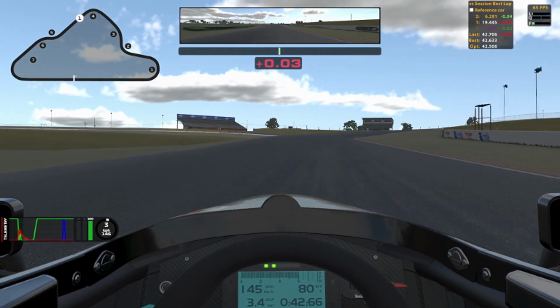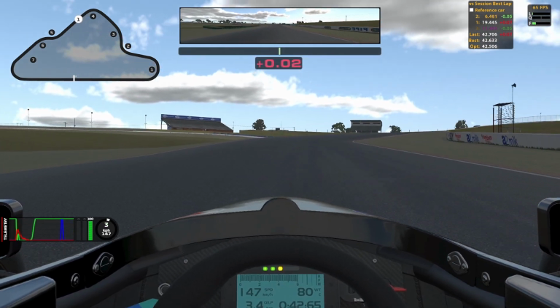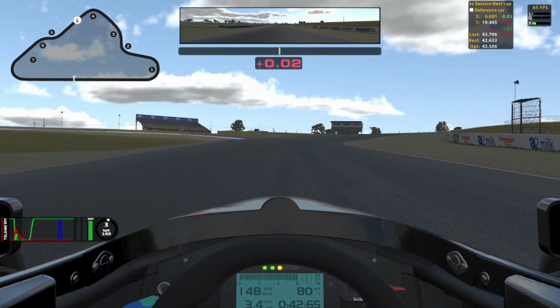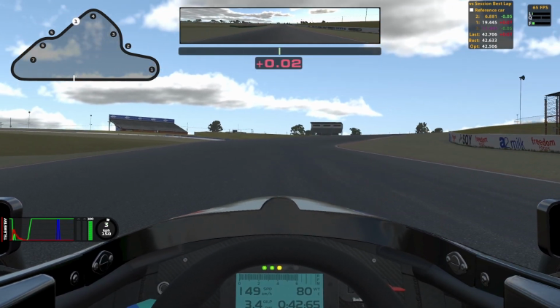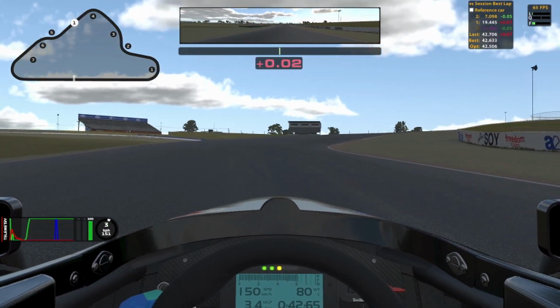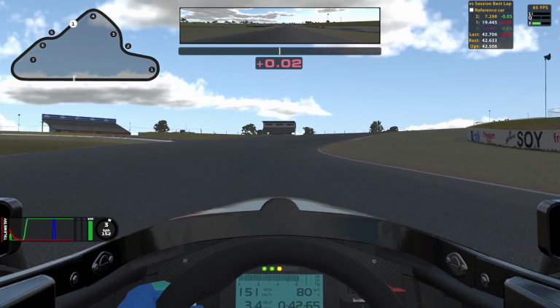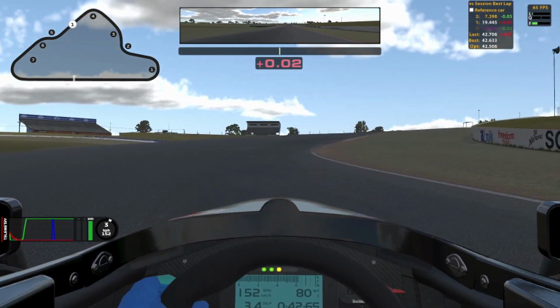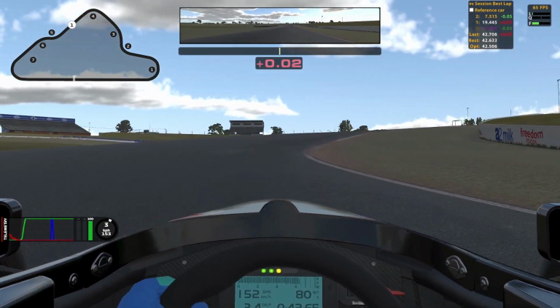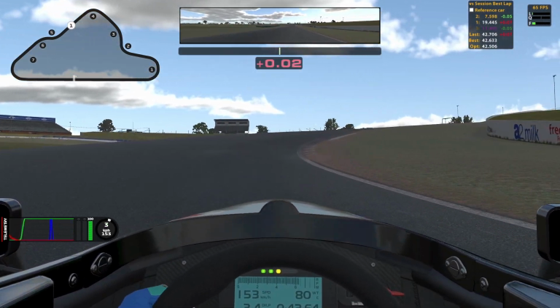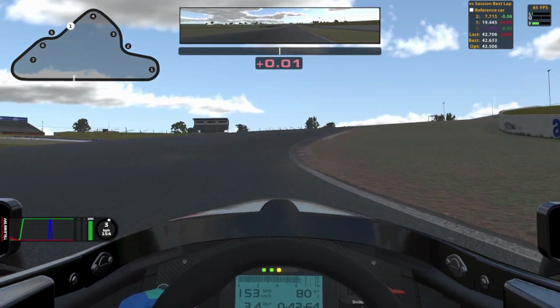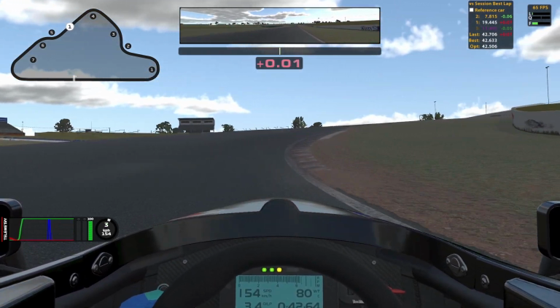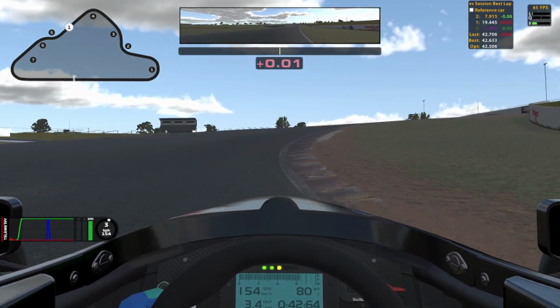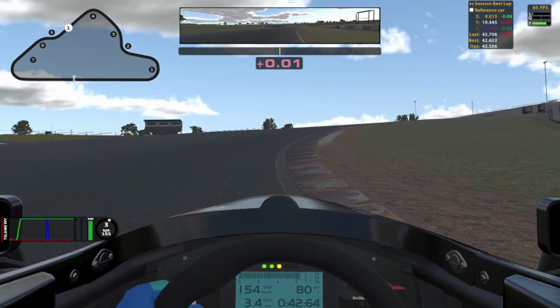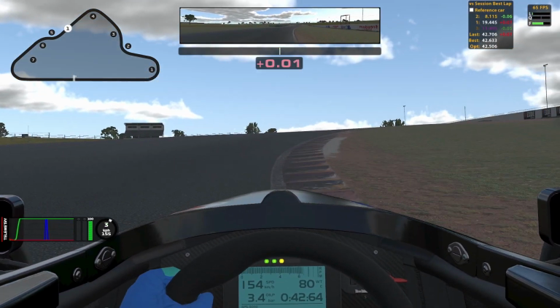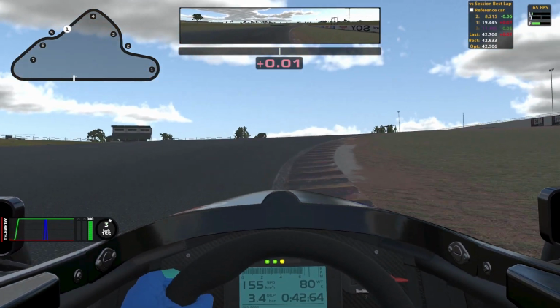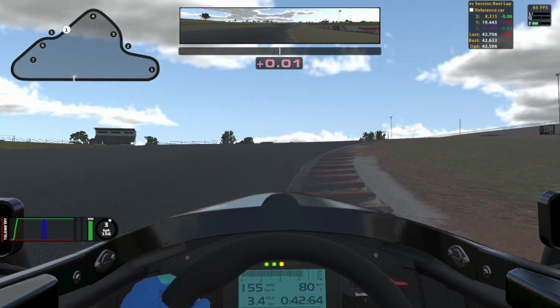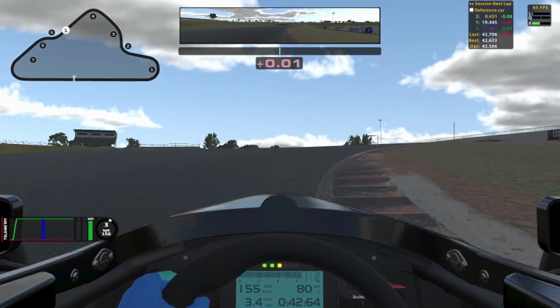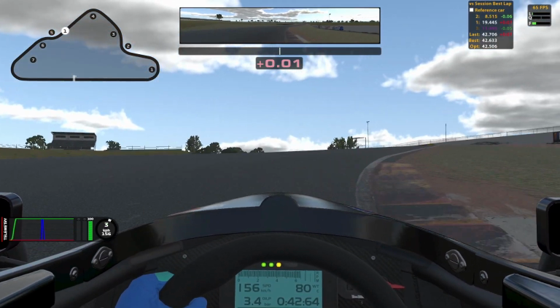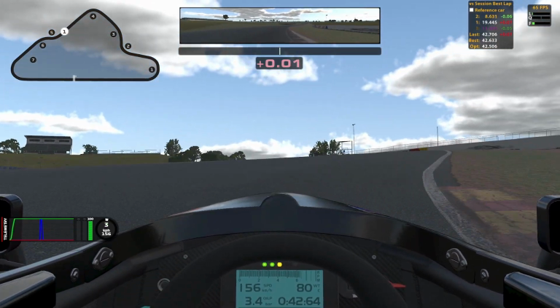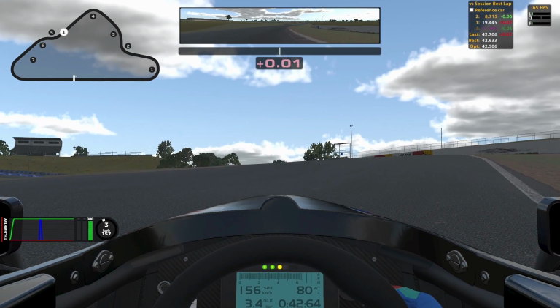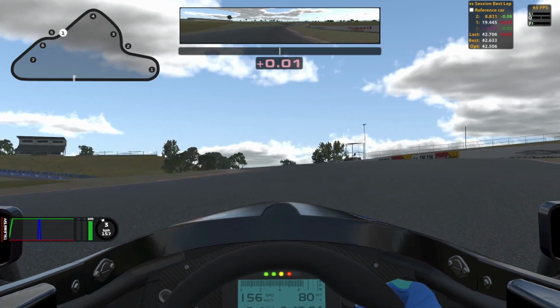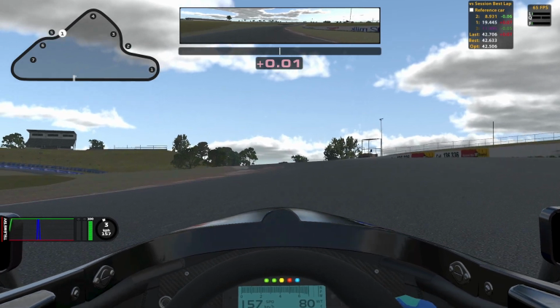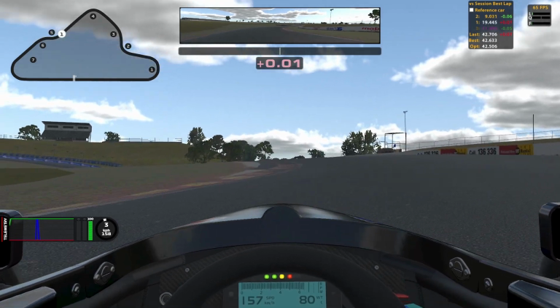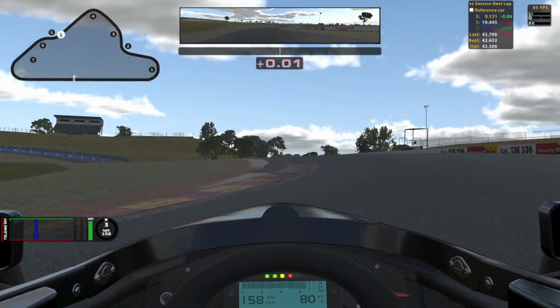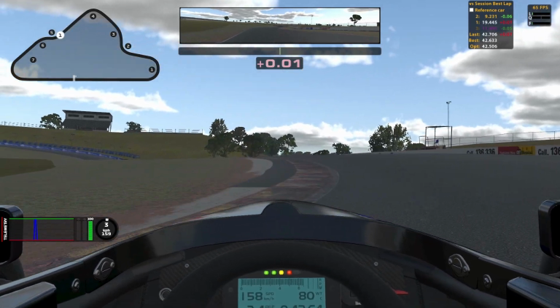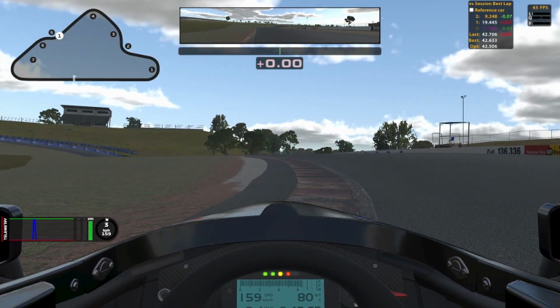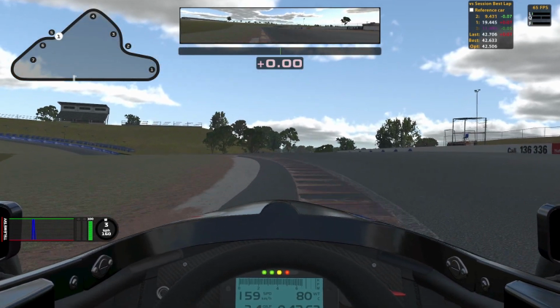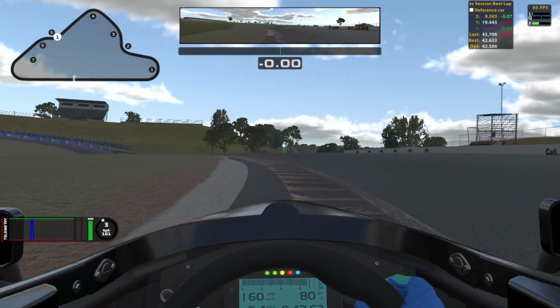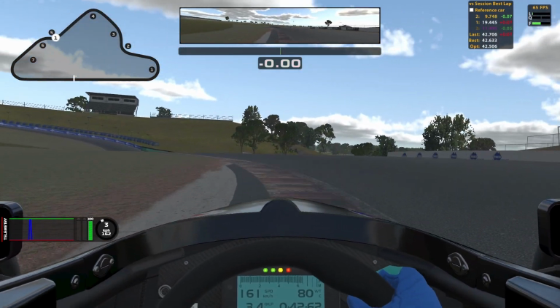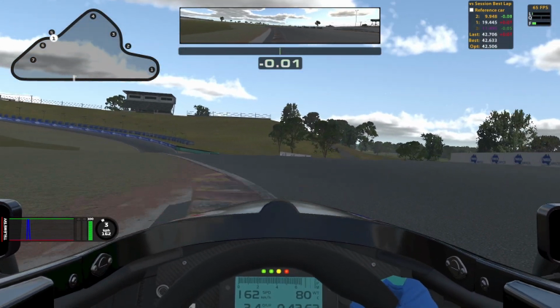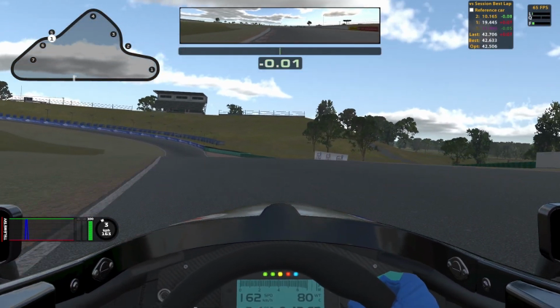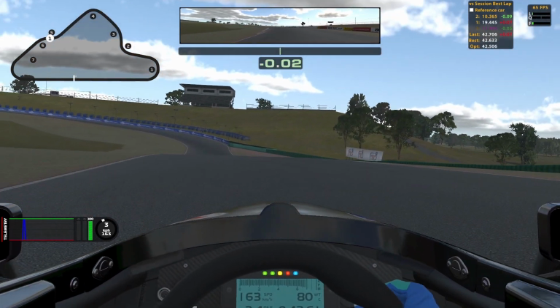For turns 5 and 6 you want to take both of the curbs. You can gain quite a lot of time if you take all of the curb and the white stuff for turn 6.